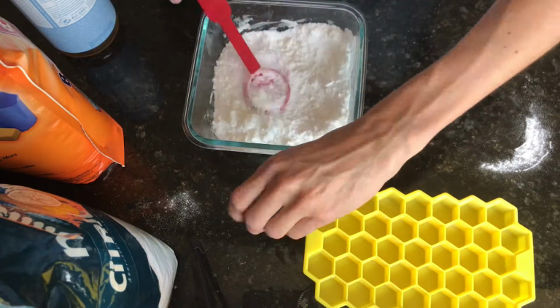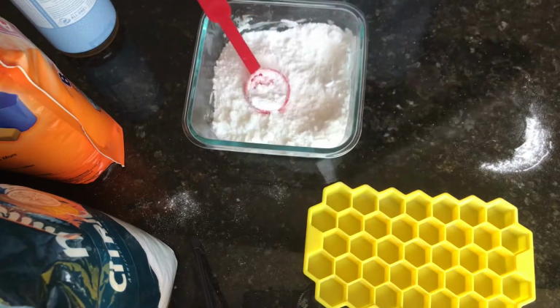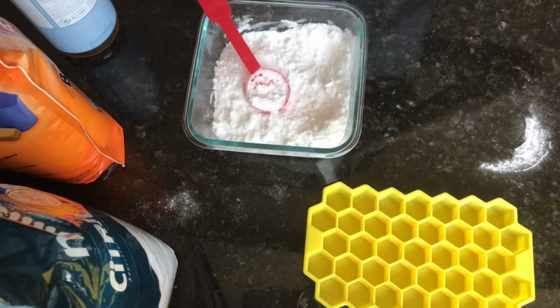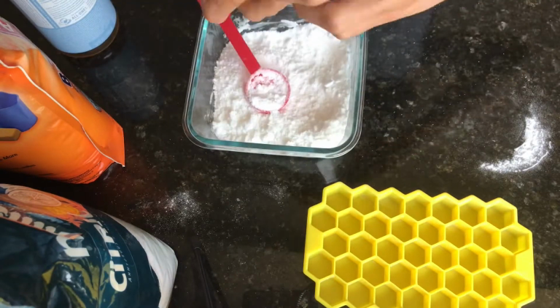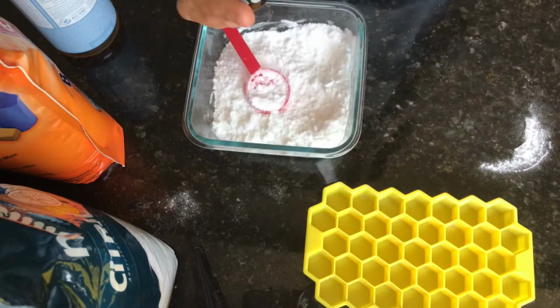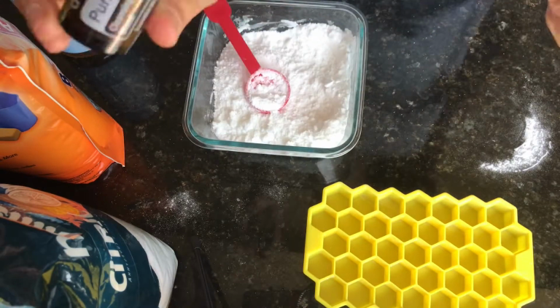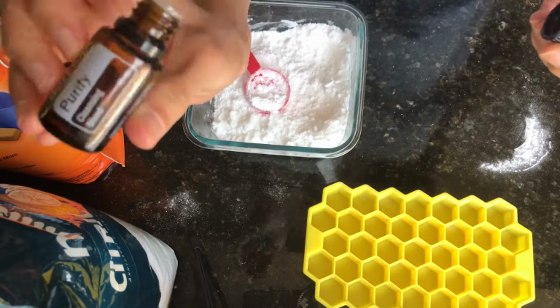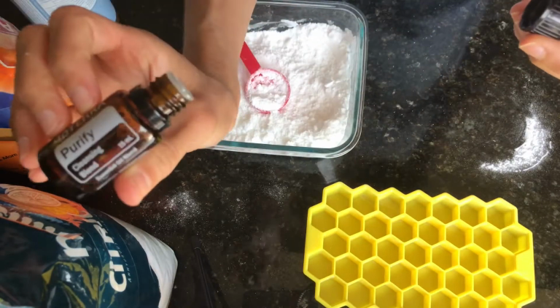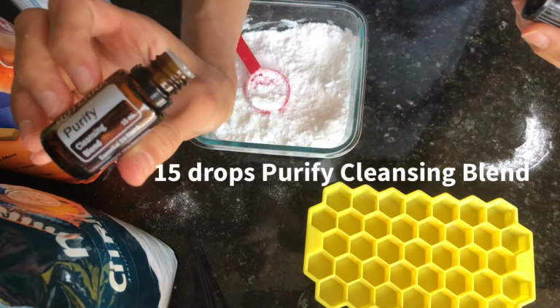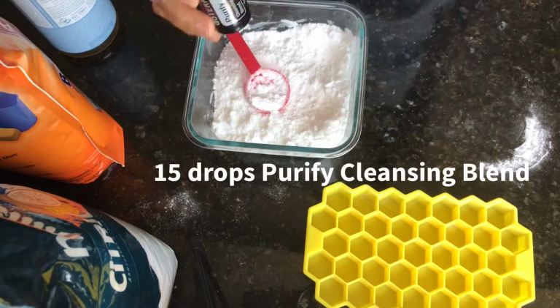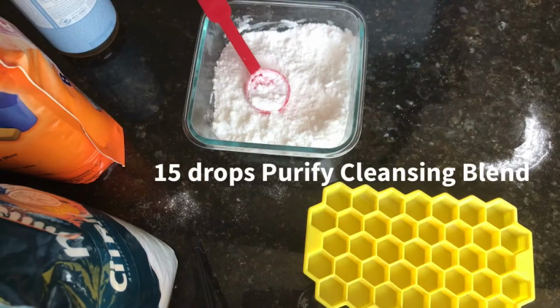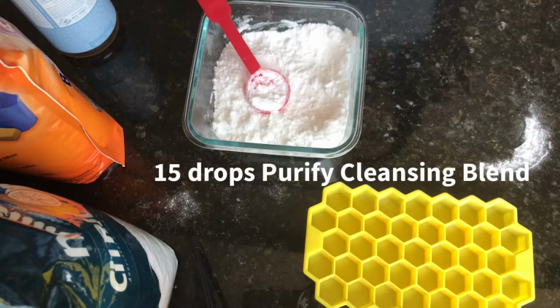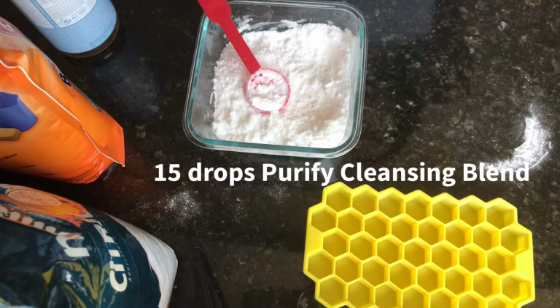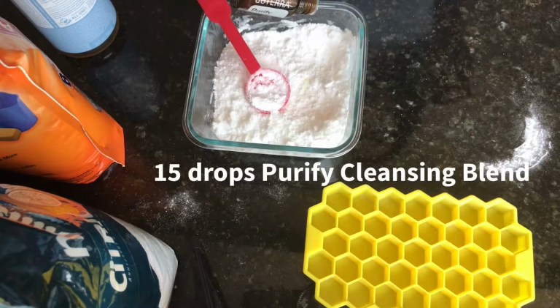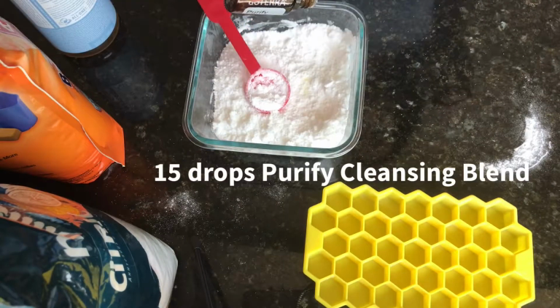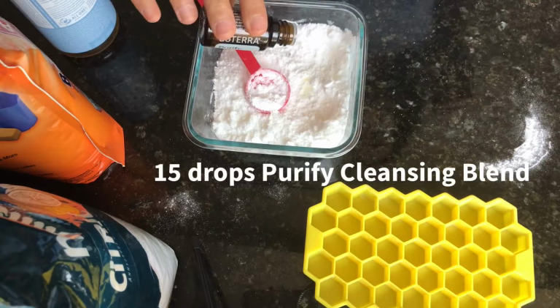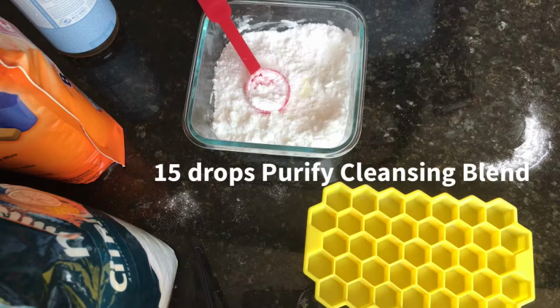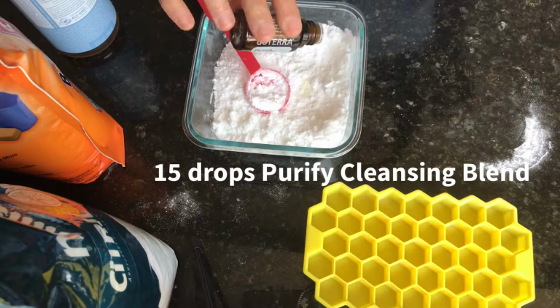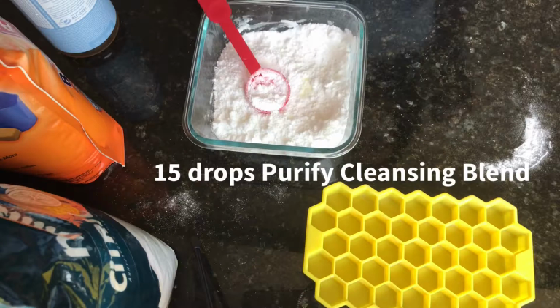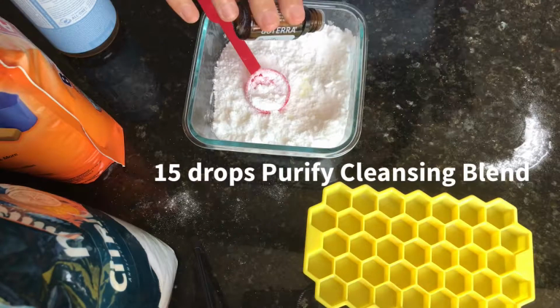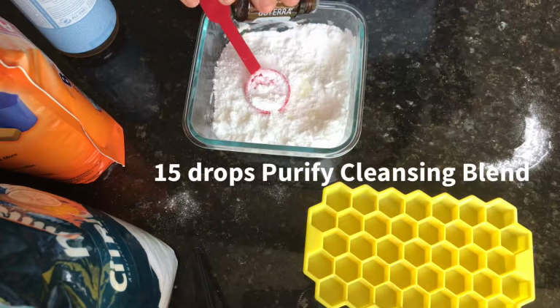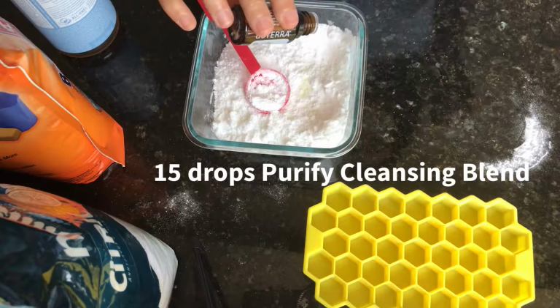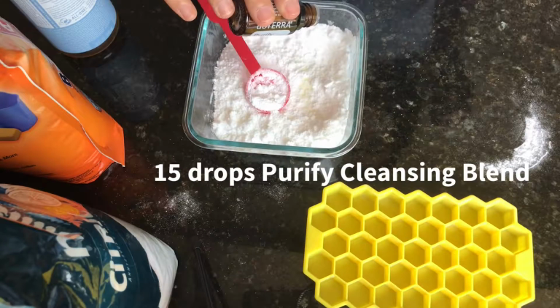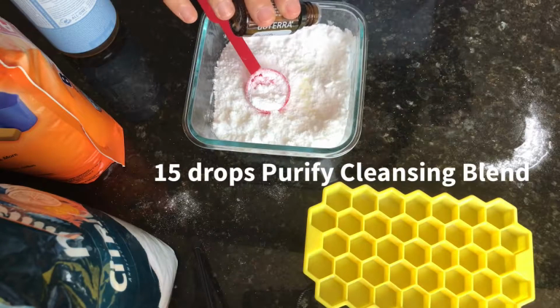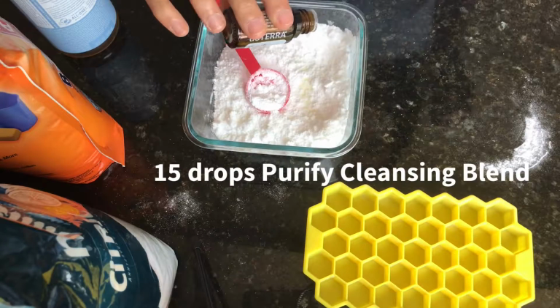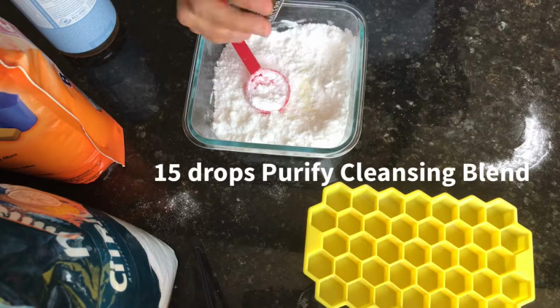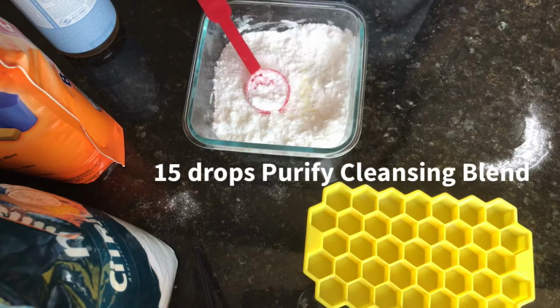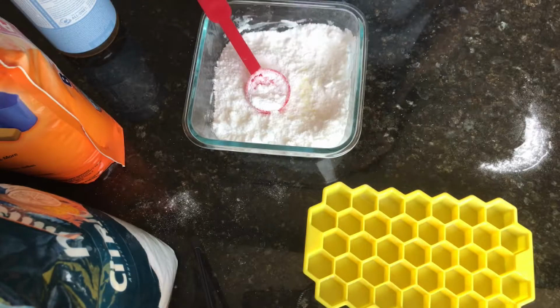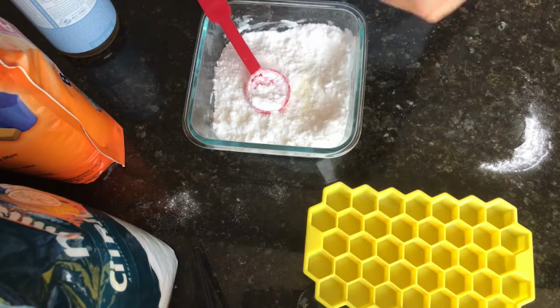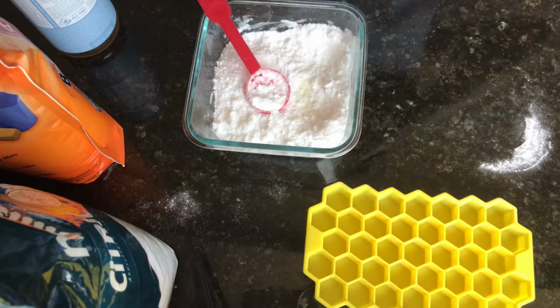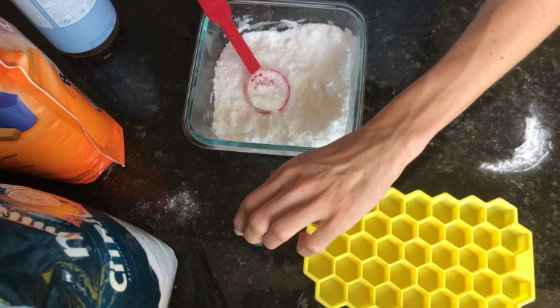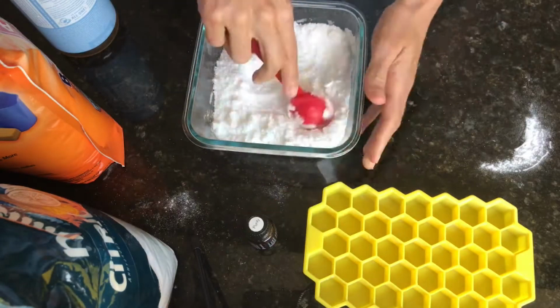Next, add 15 drops of Purify essential oil blend. This is a cleansing blend.